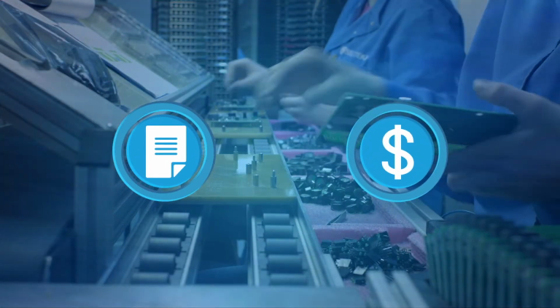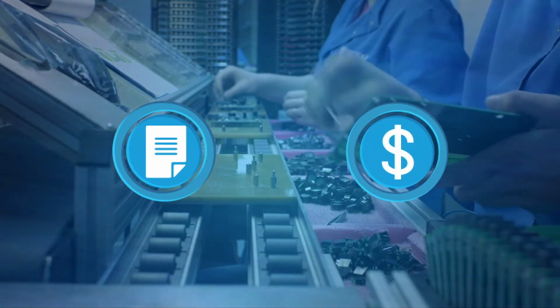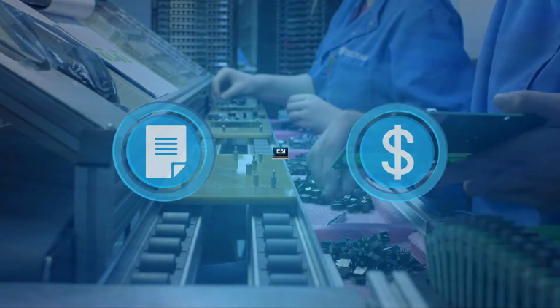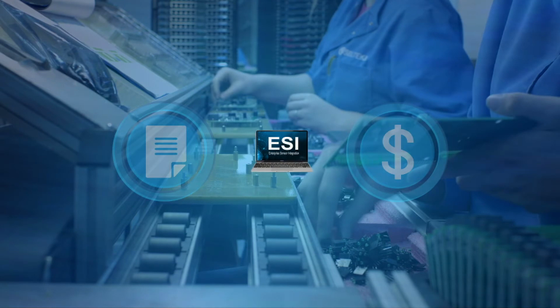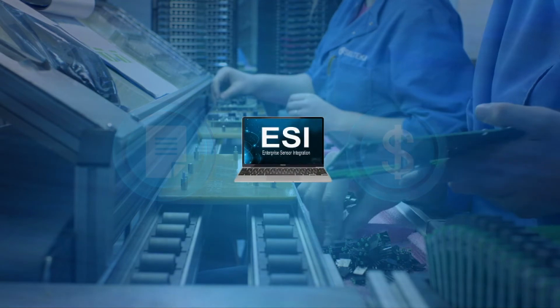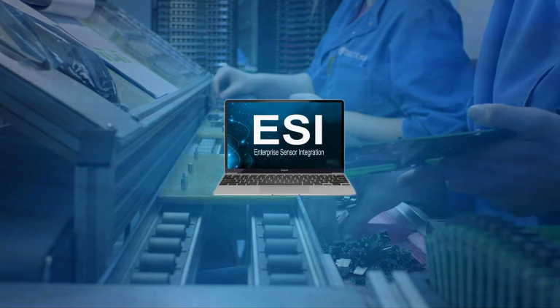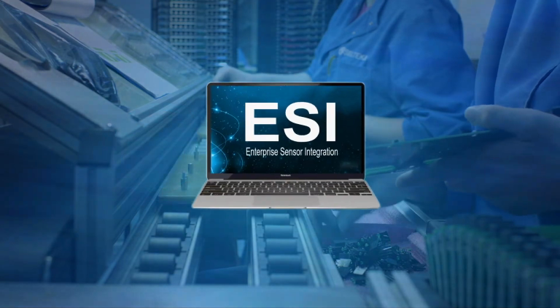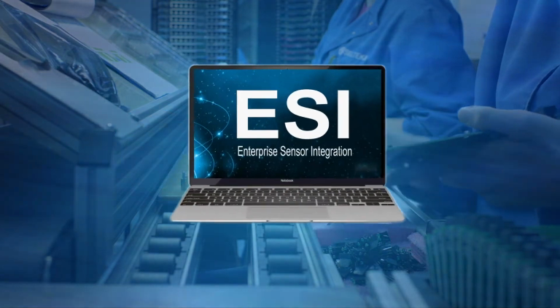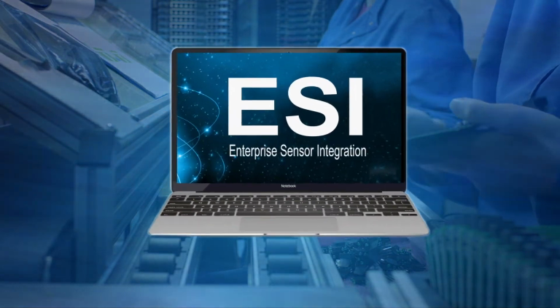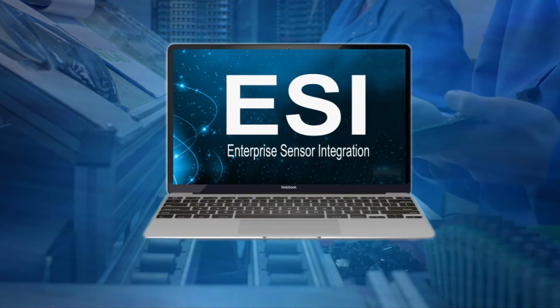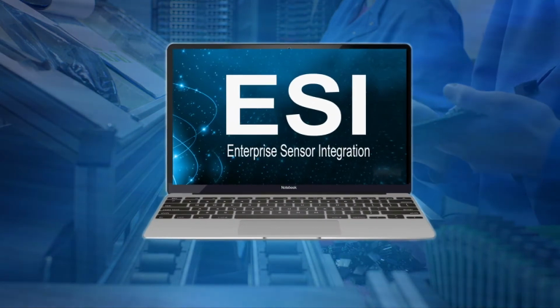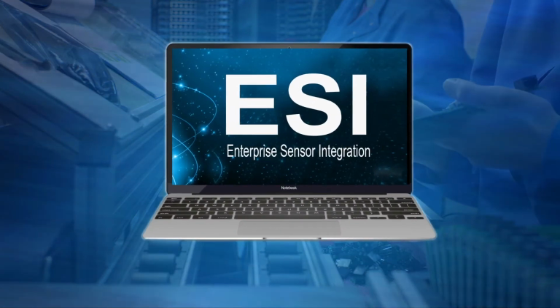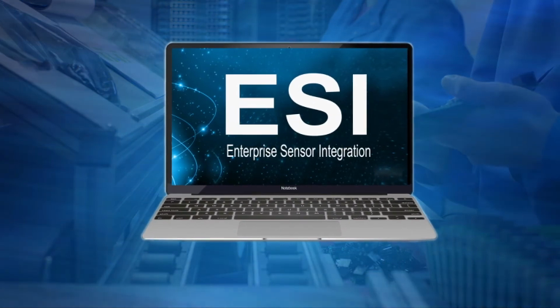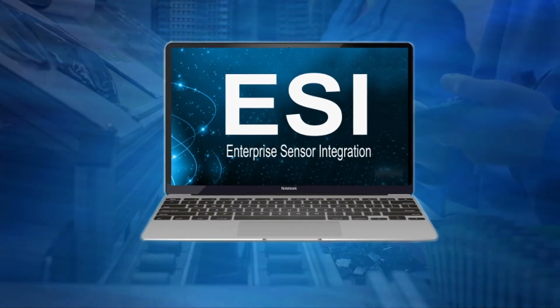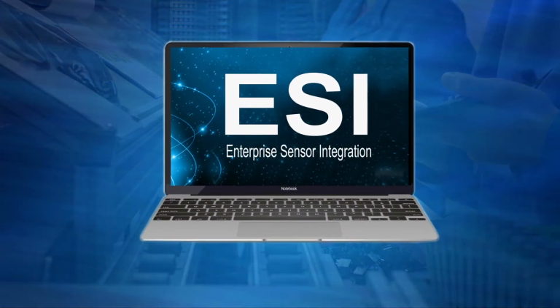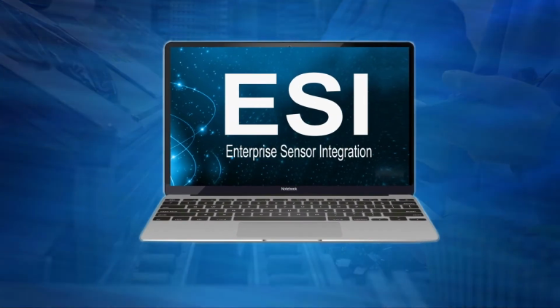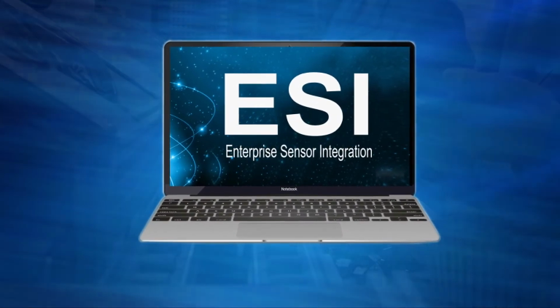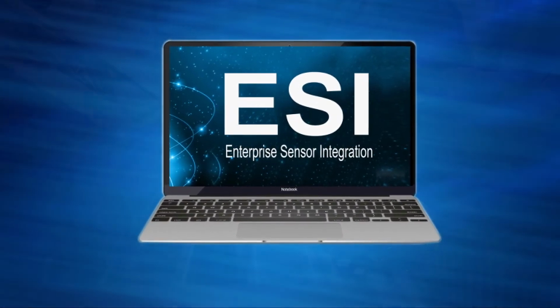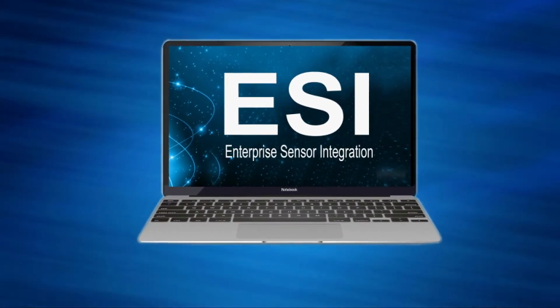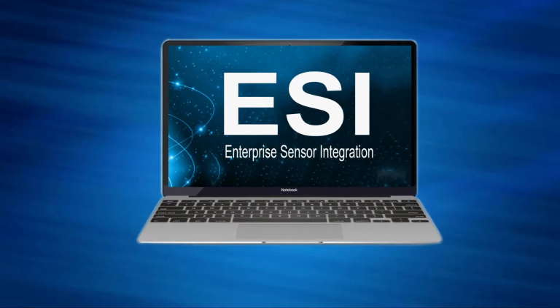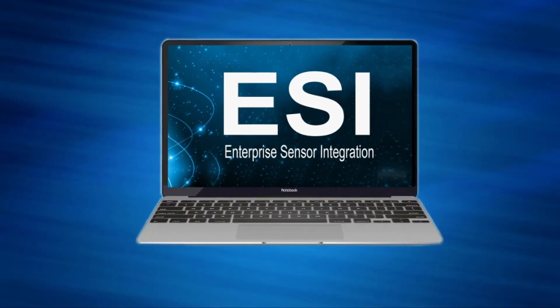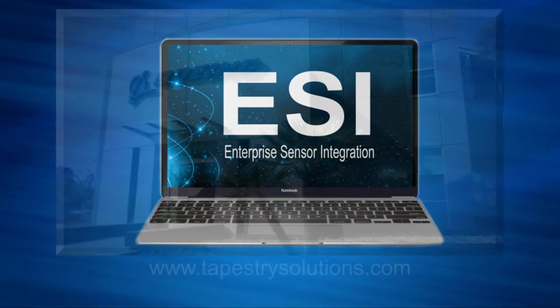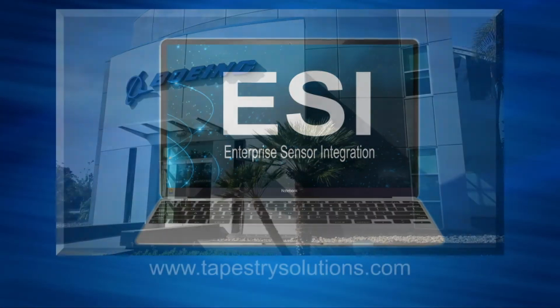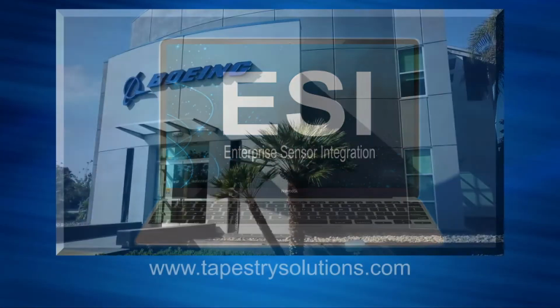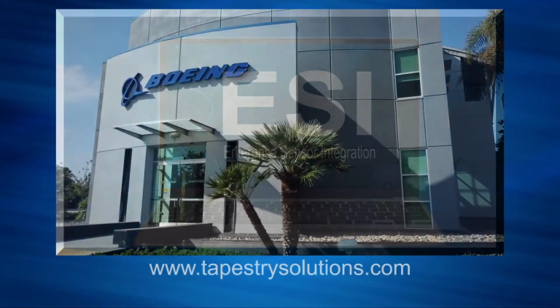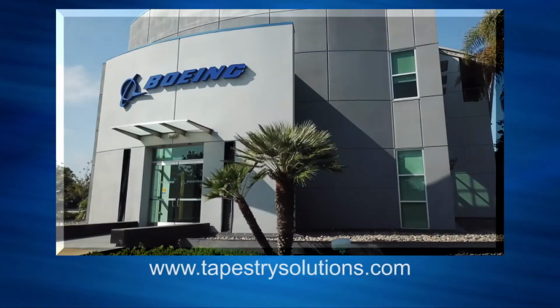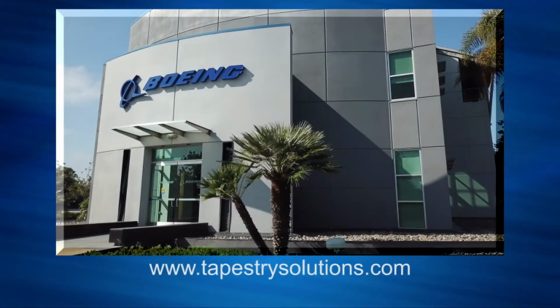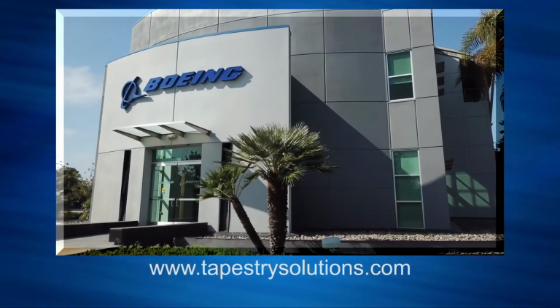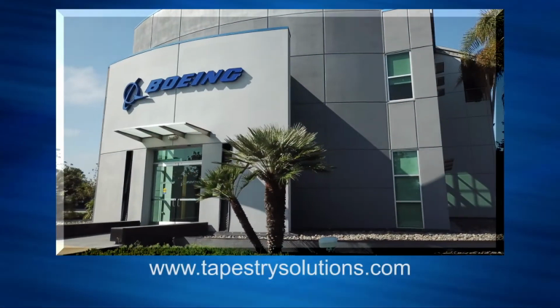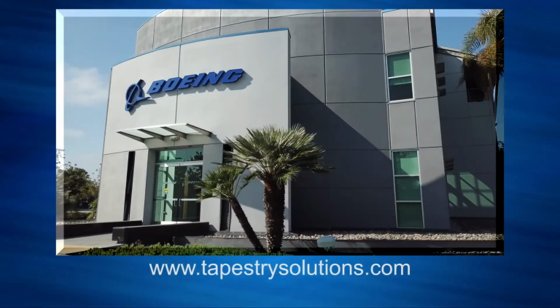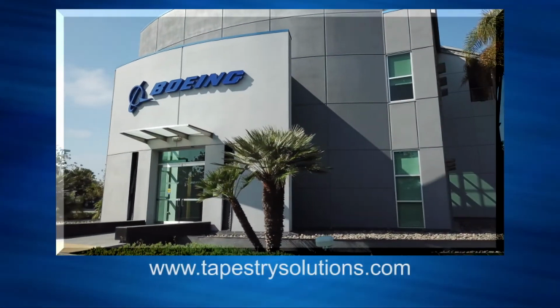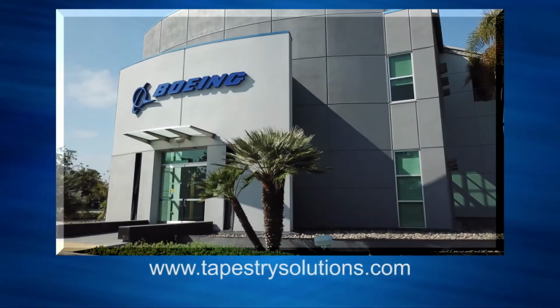Try ESI today. It's proven, affordable, and available now.